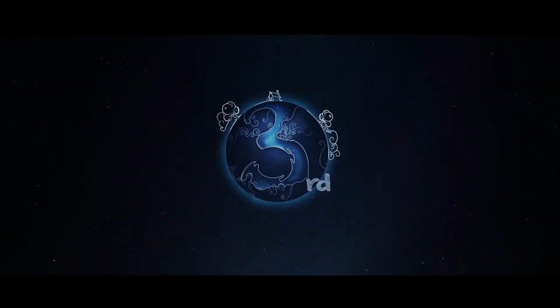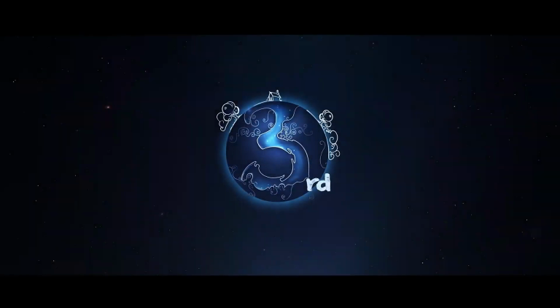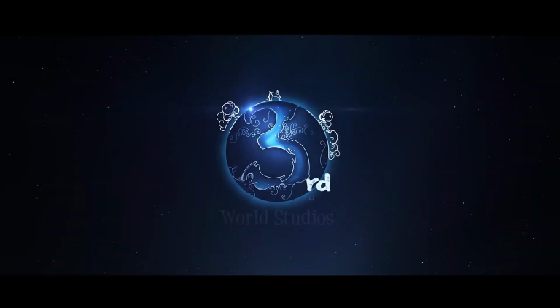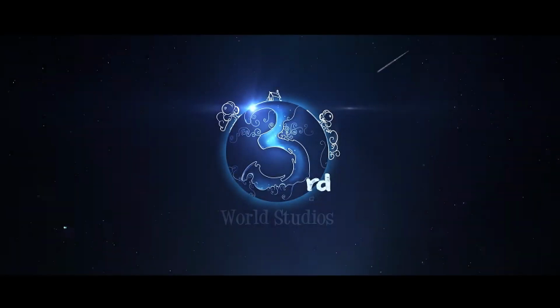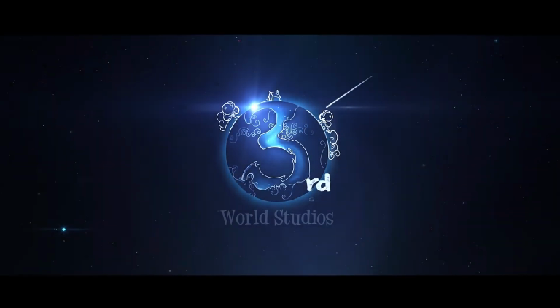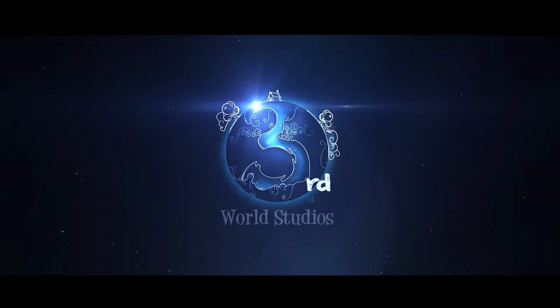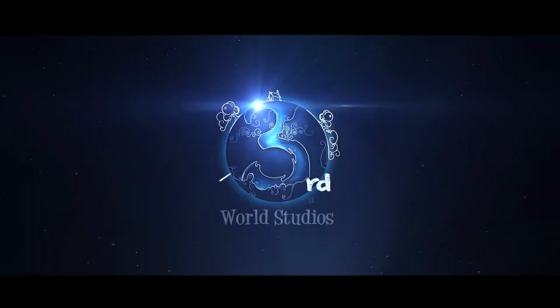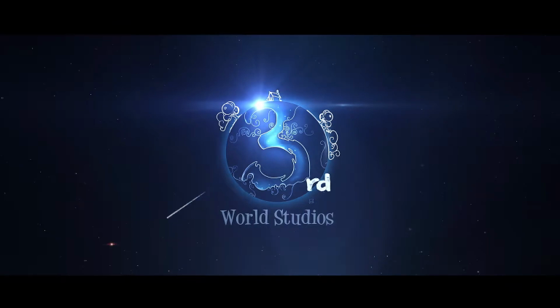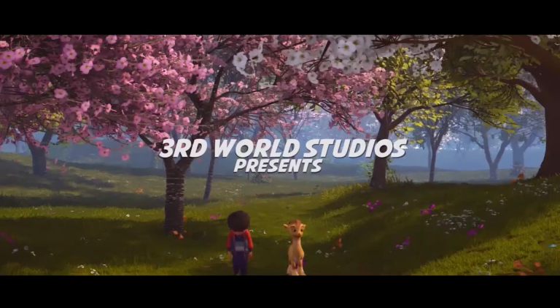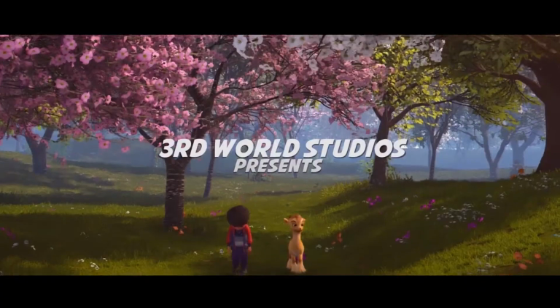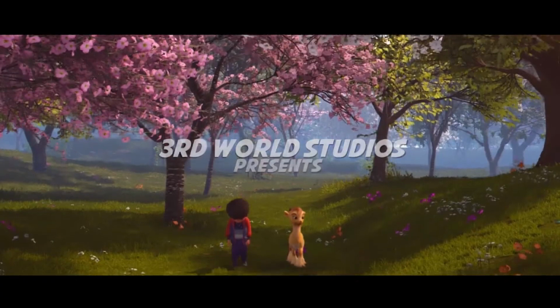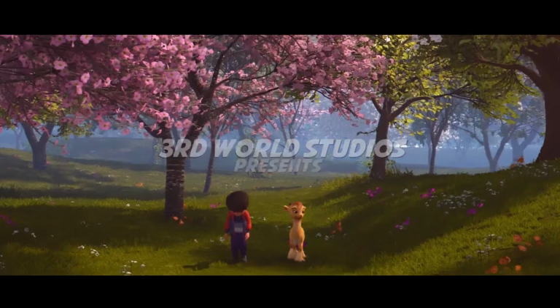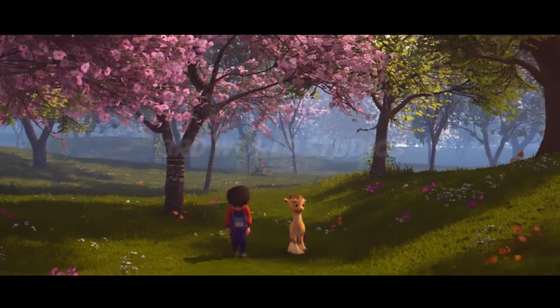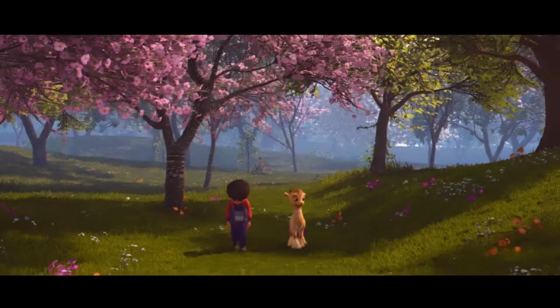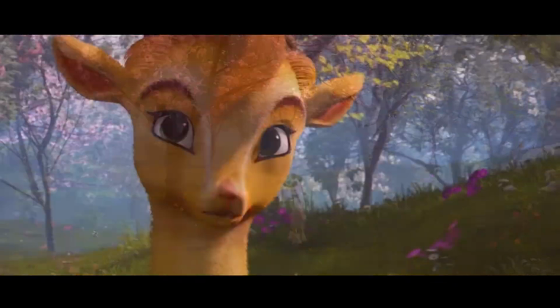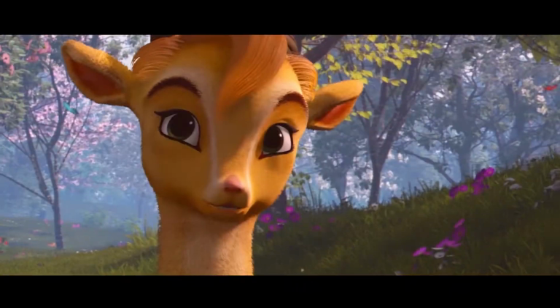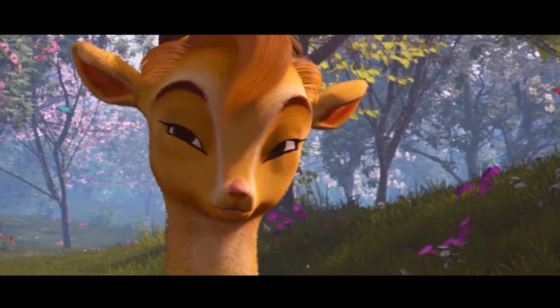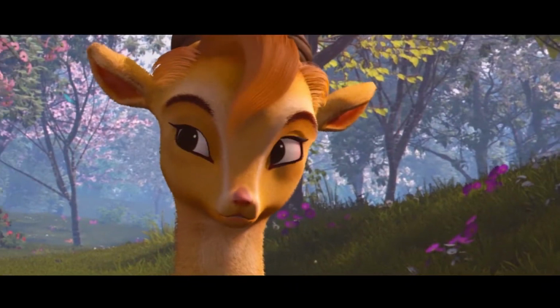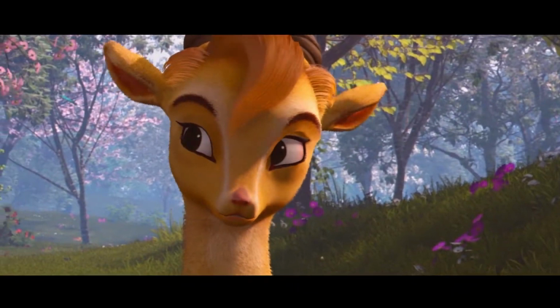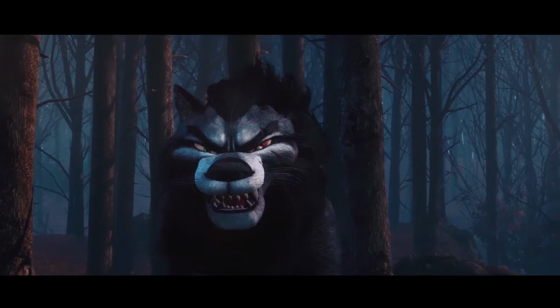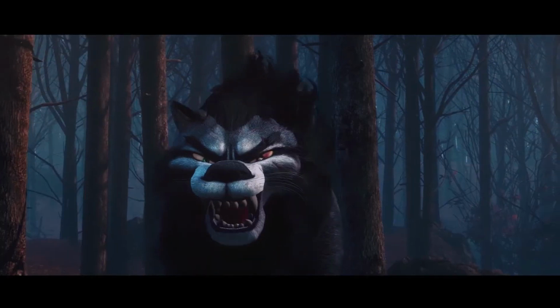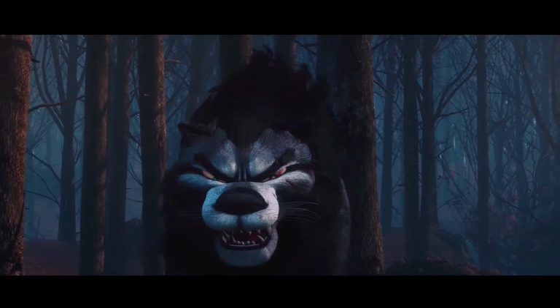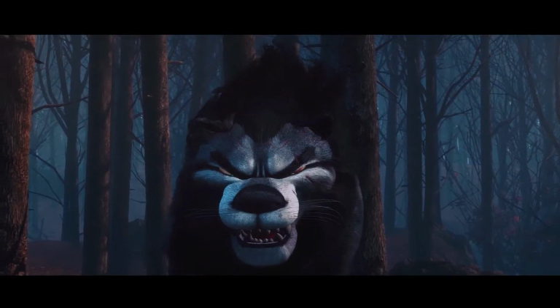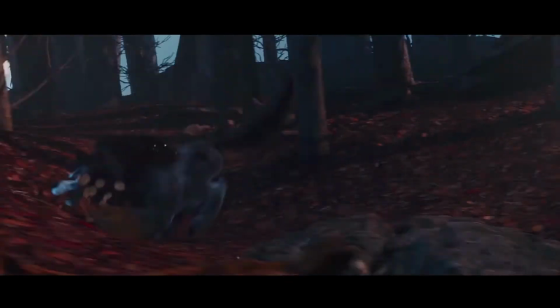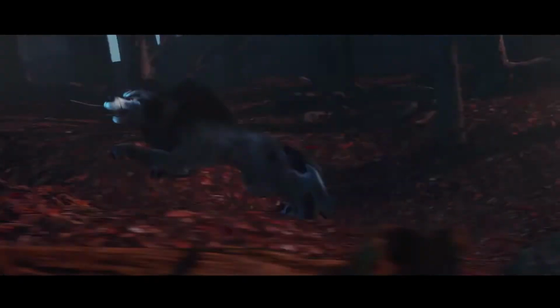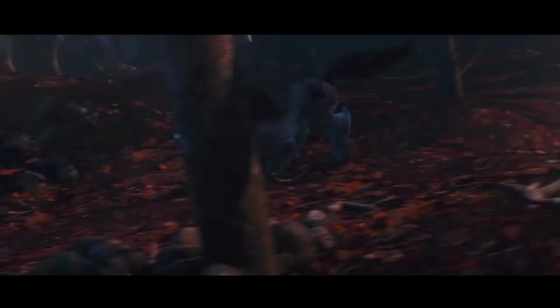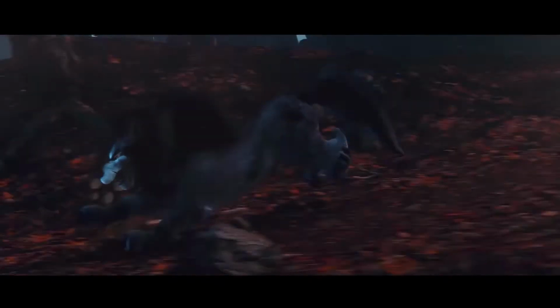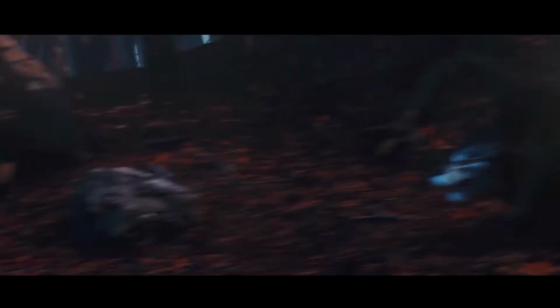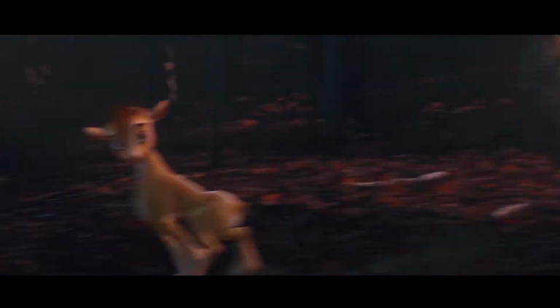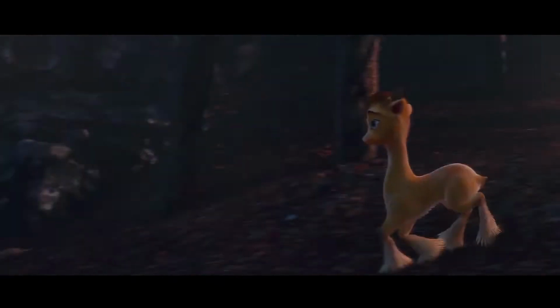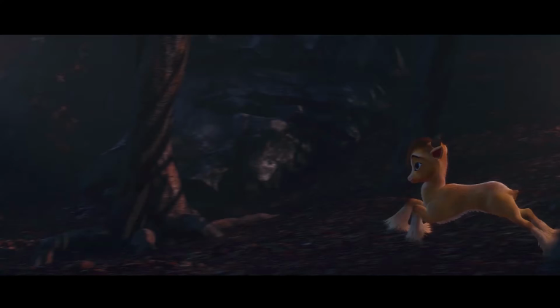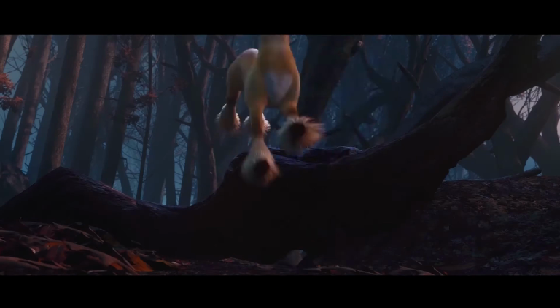Hi, we're Third World Studios, makers of Aliyar and Legend of Markor, the first animated film made using Unreal Engine.